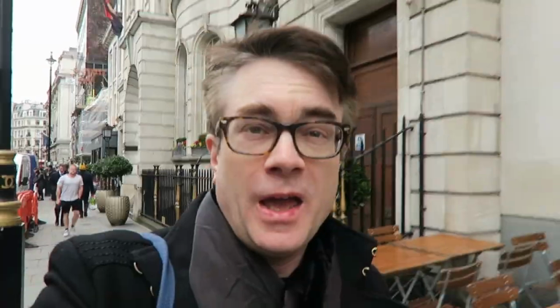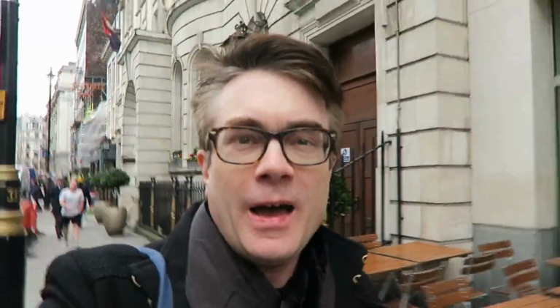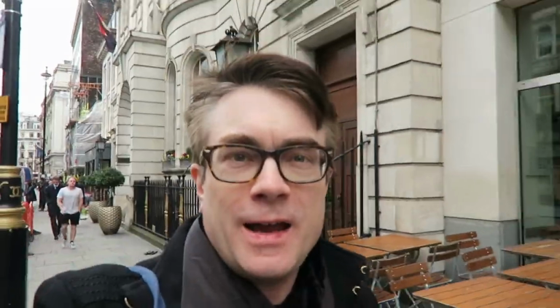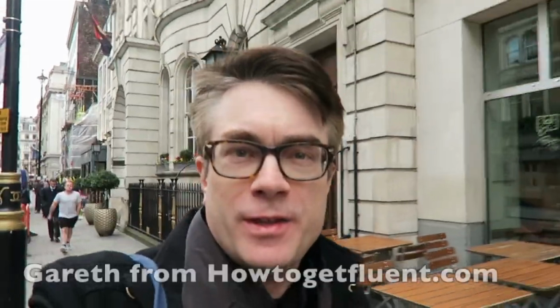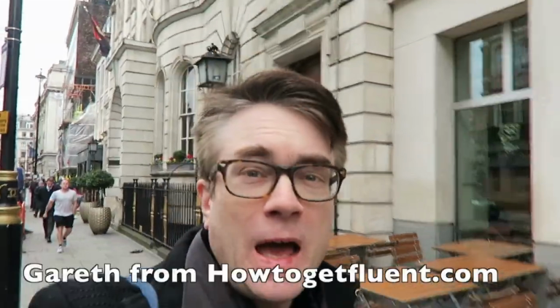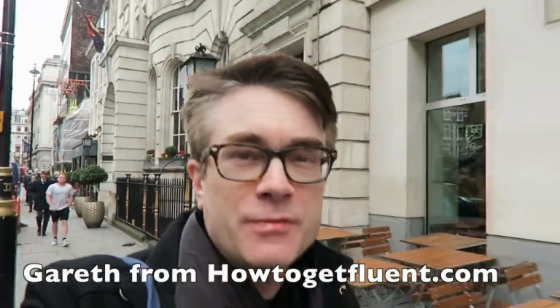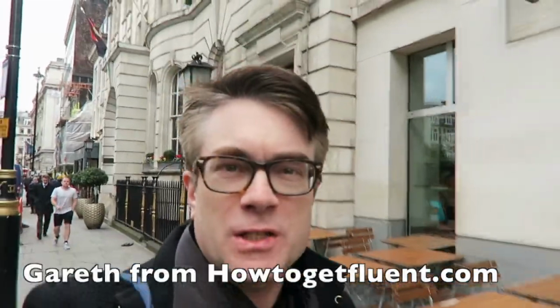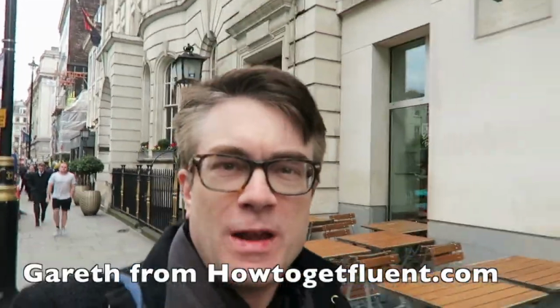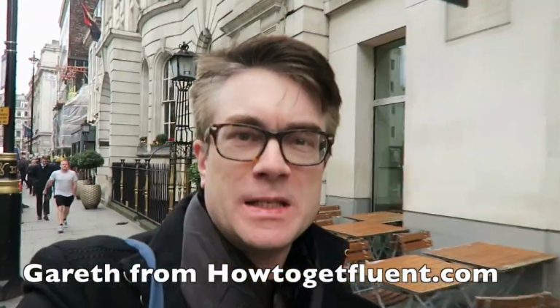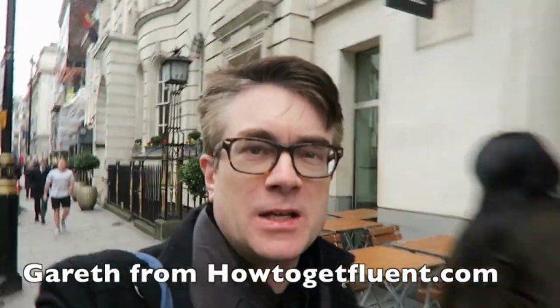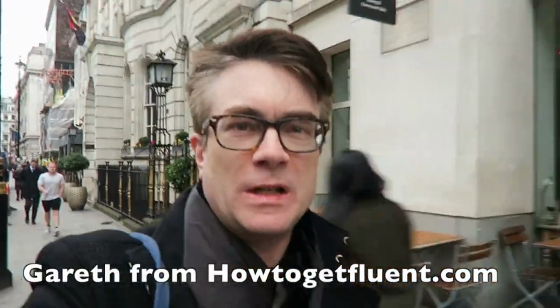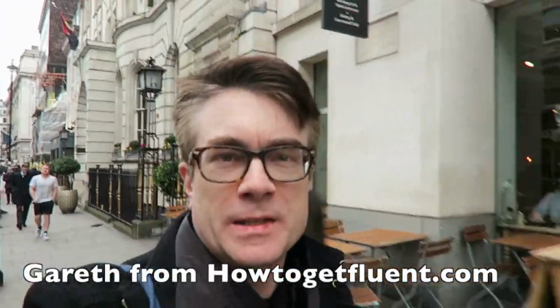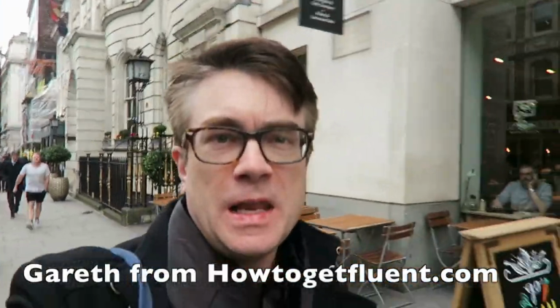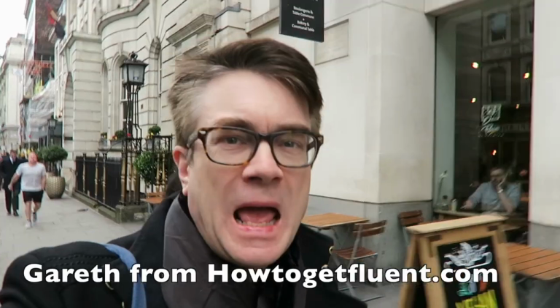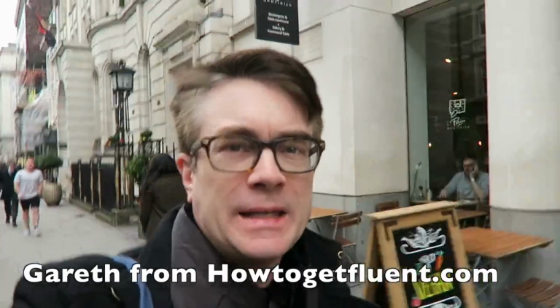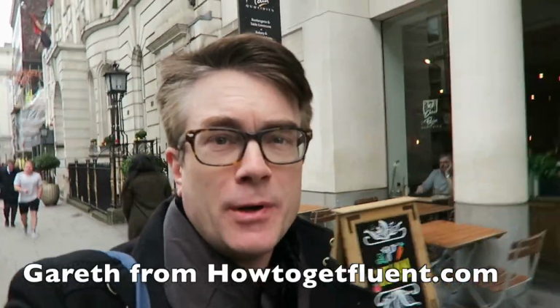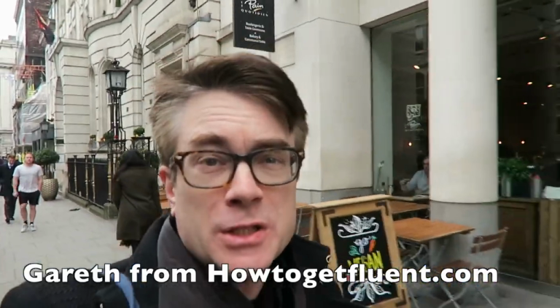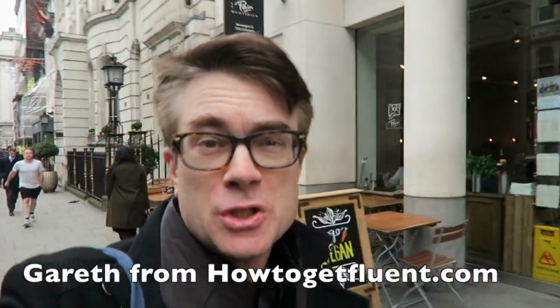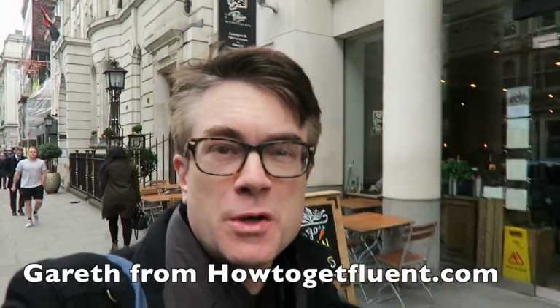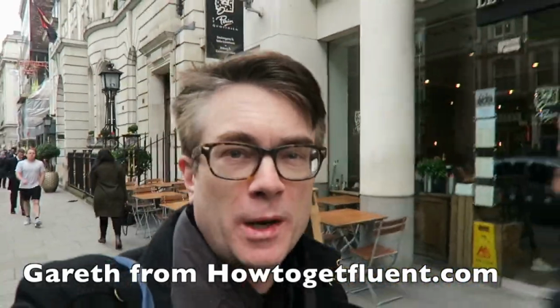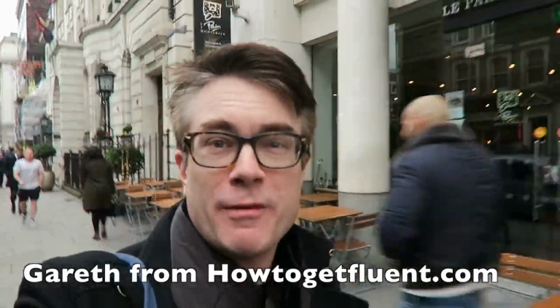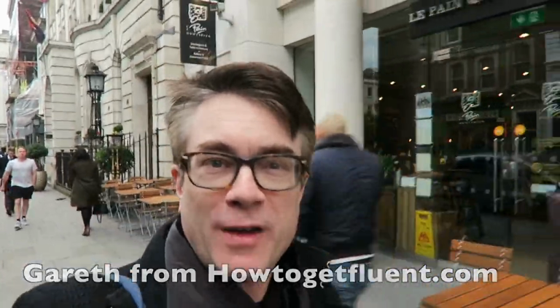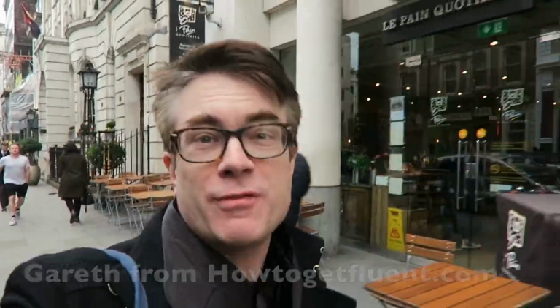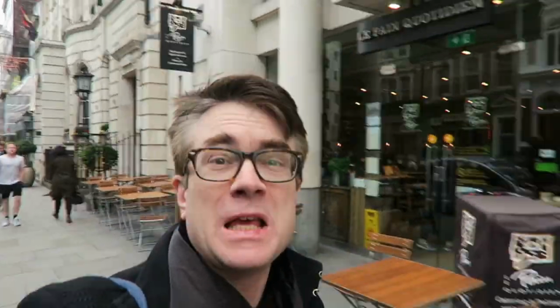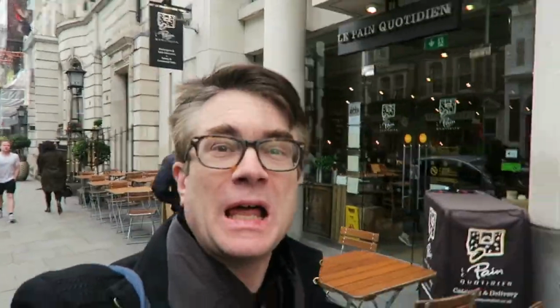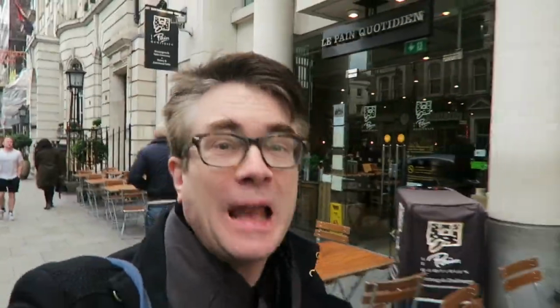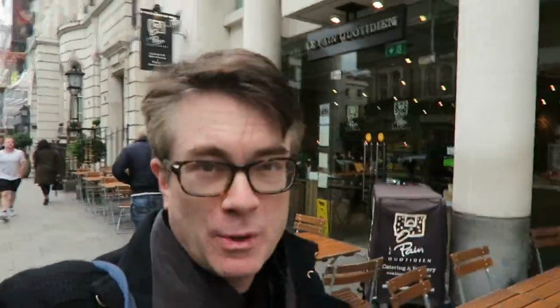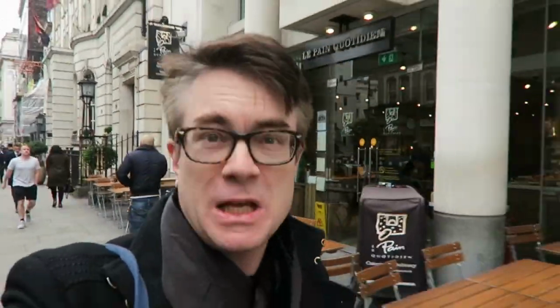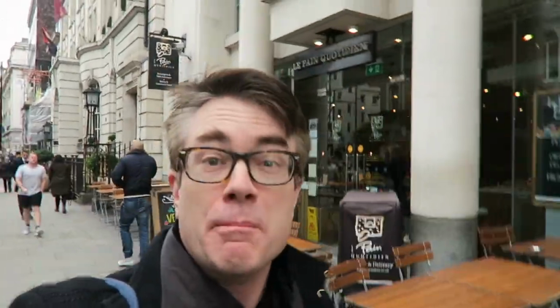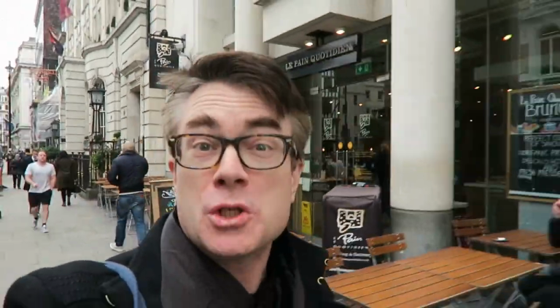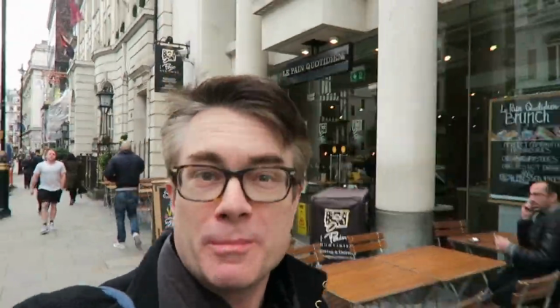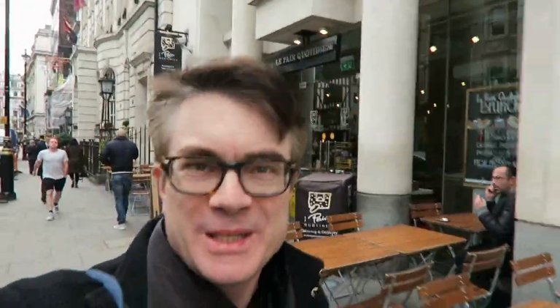Hi, Gareth here. I've just arrived in central London and I'm going to show you one of my favourite language bookshops.